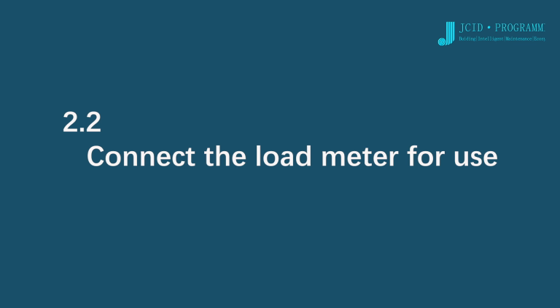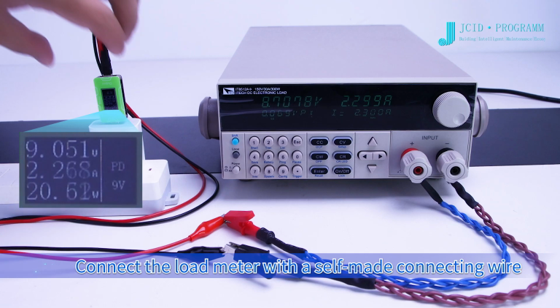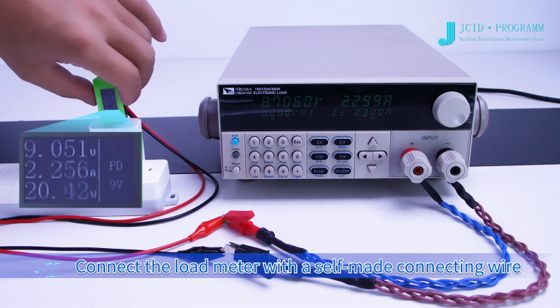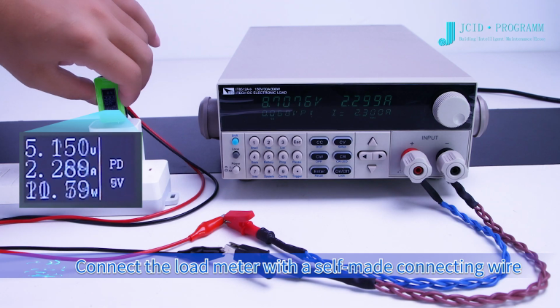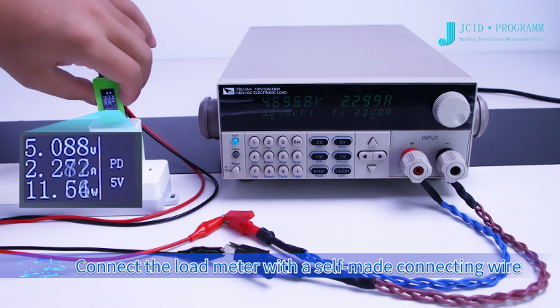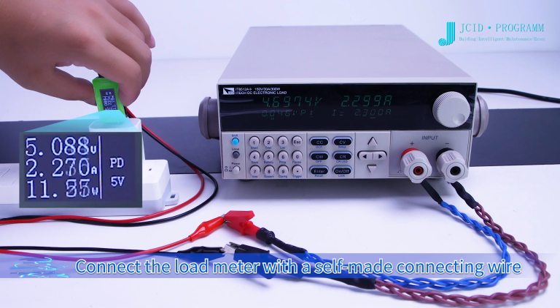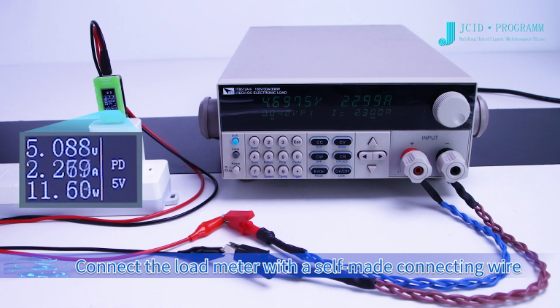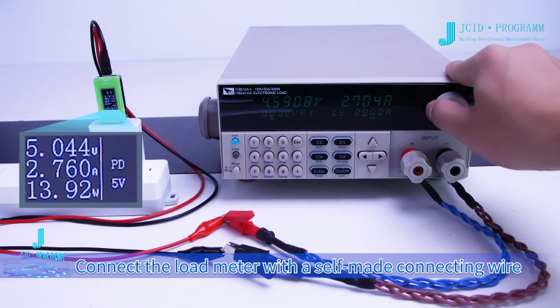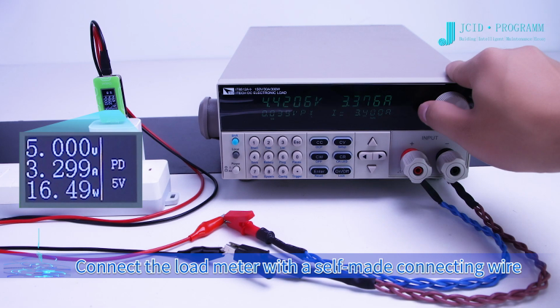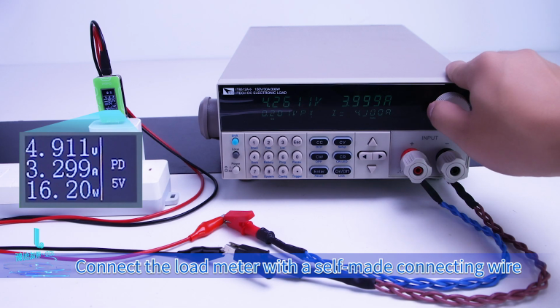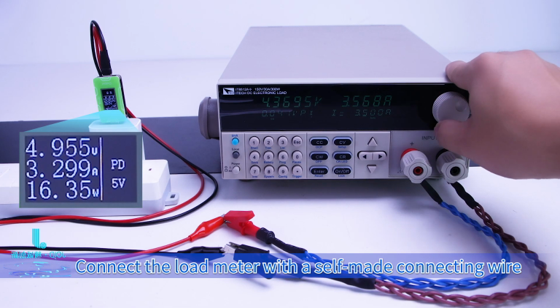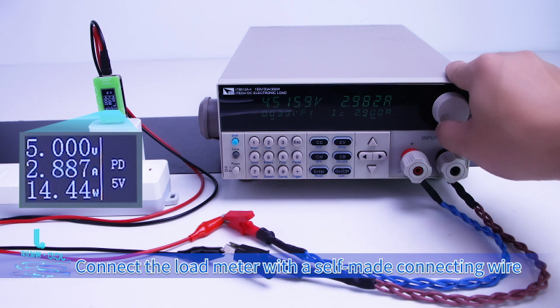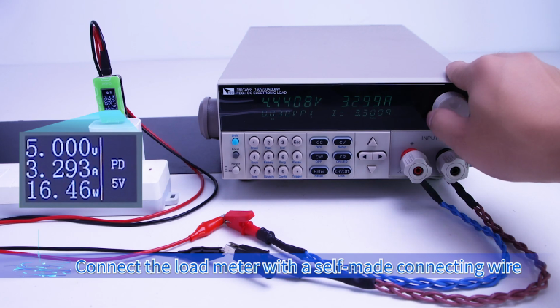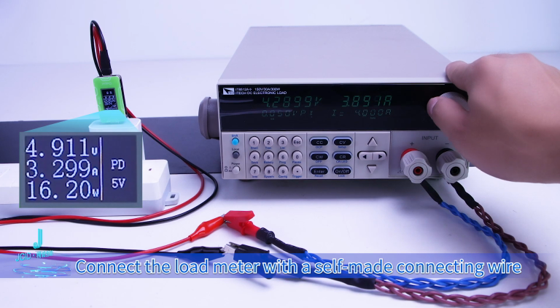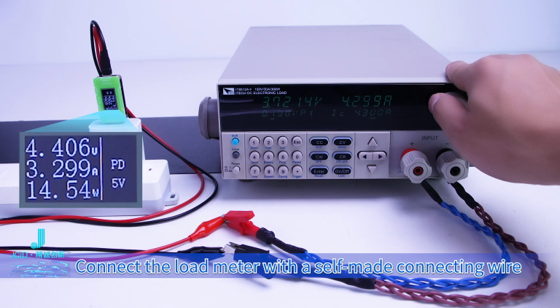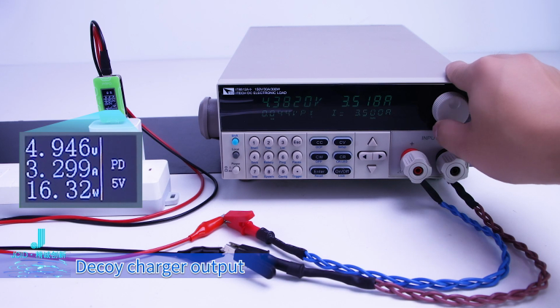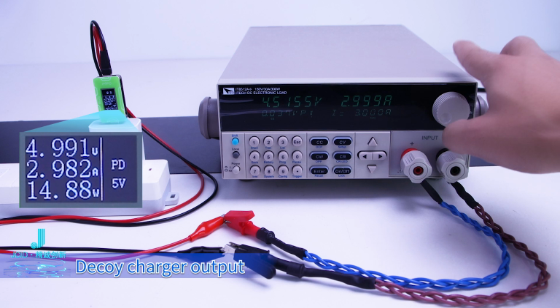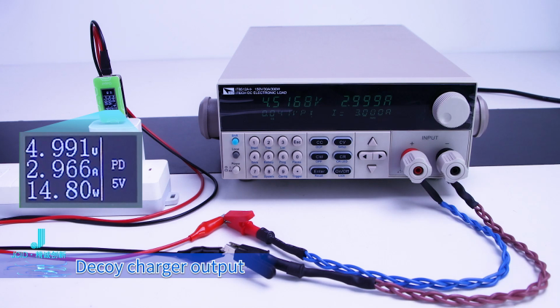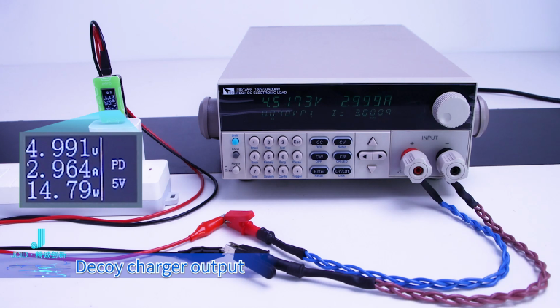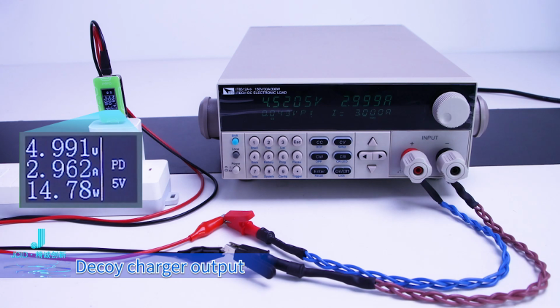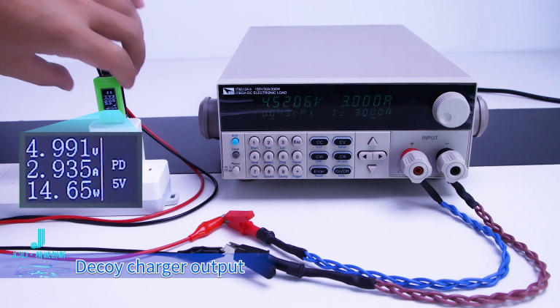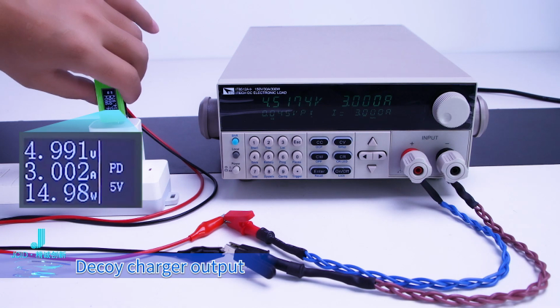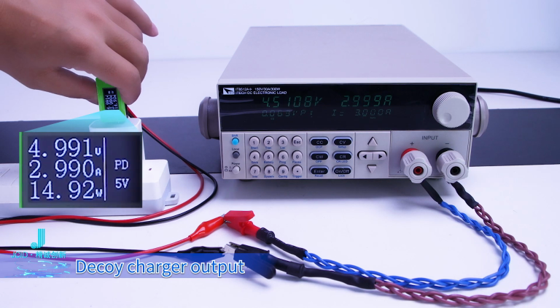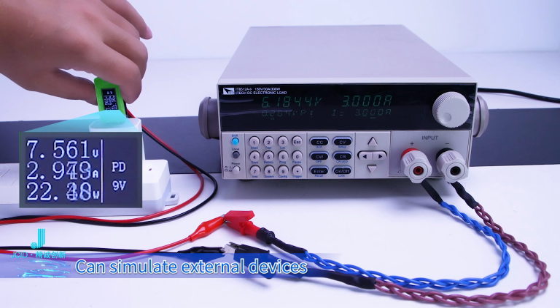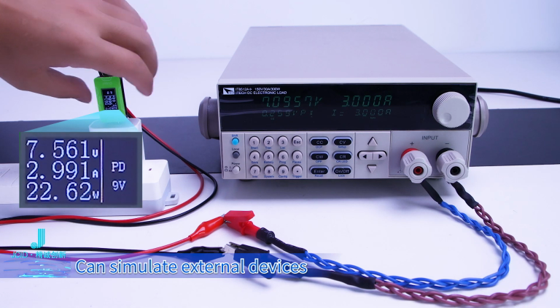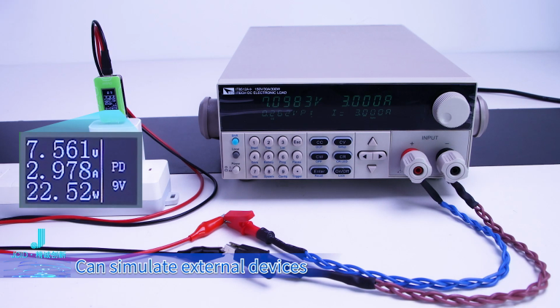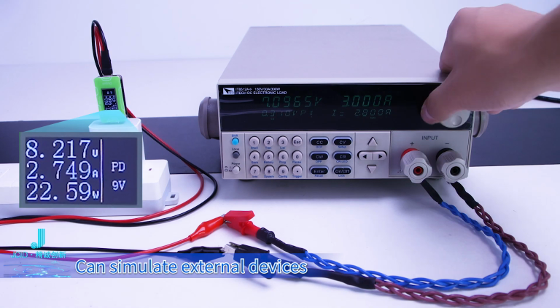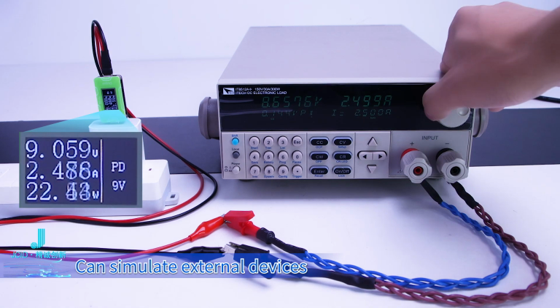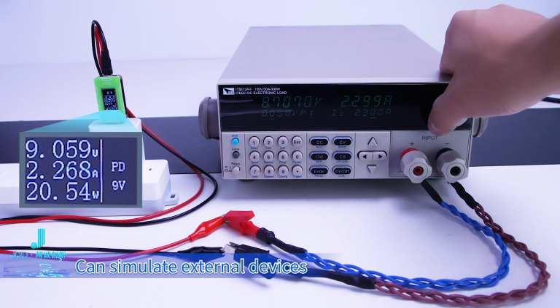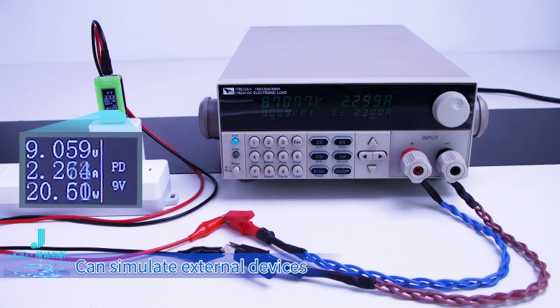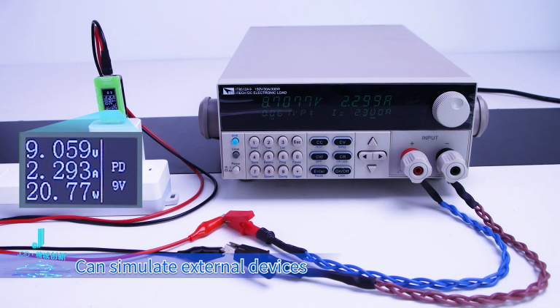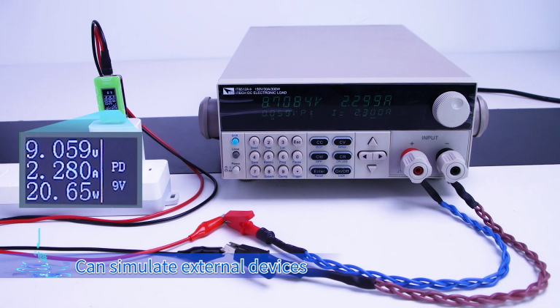Connect the load meter with a self-made connecting wire. Decoy charger output can simulate external devices.